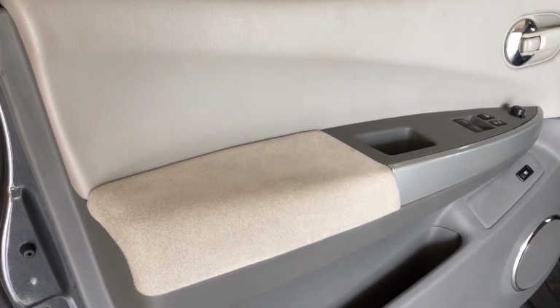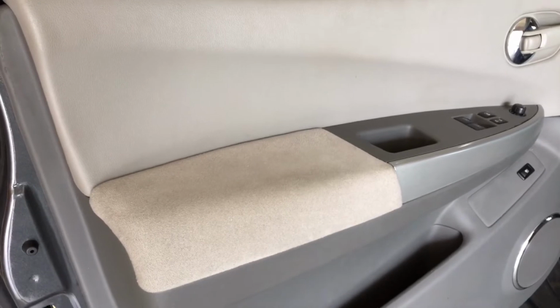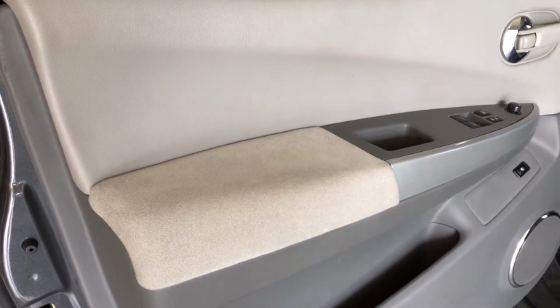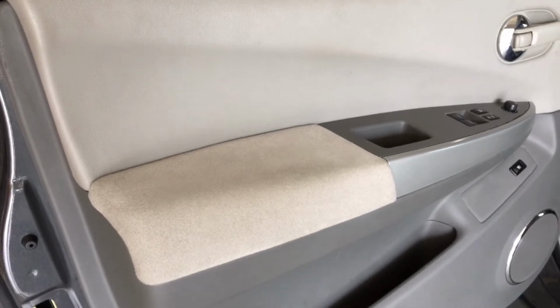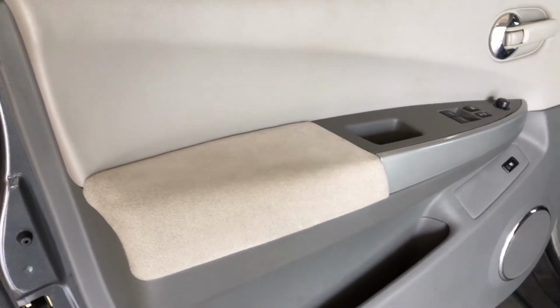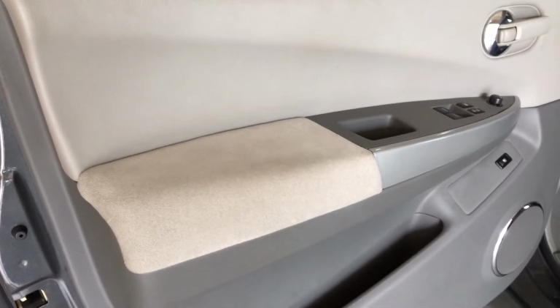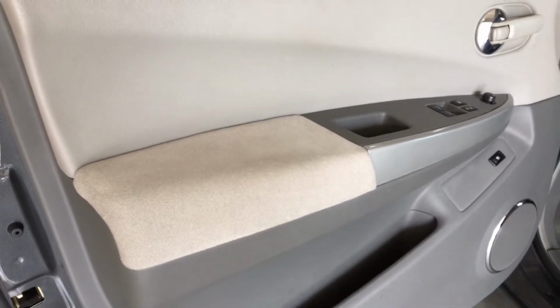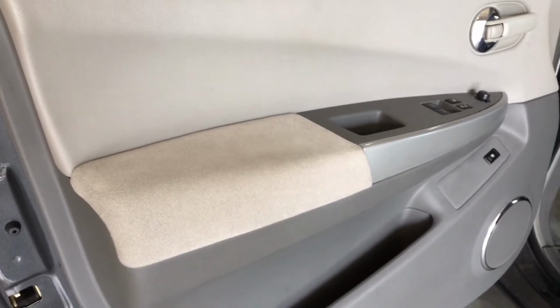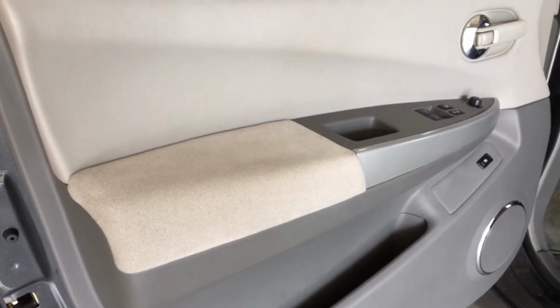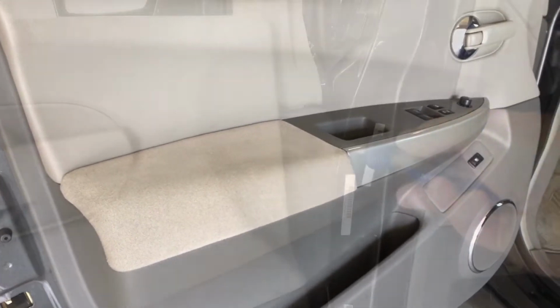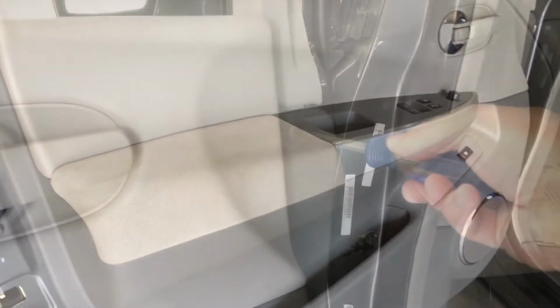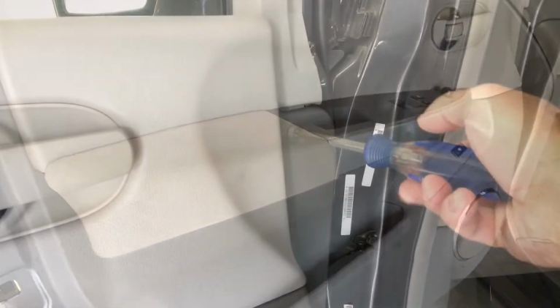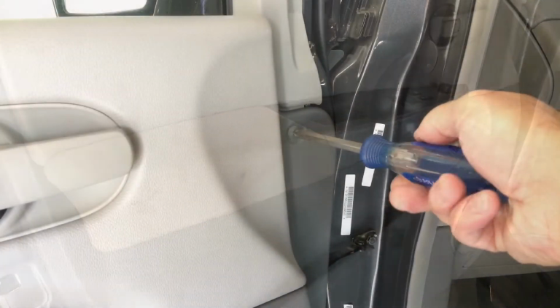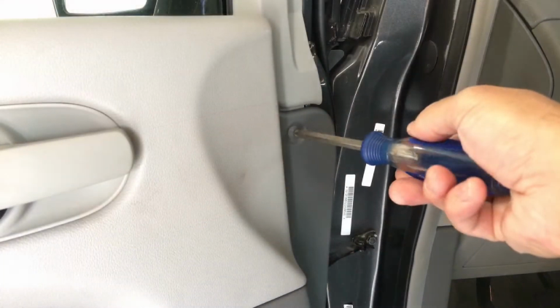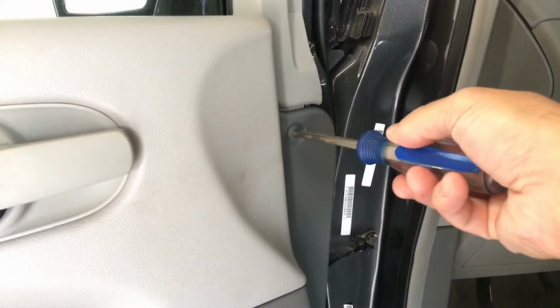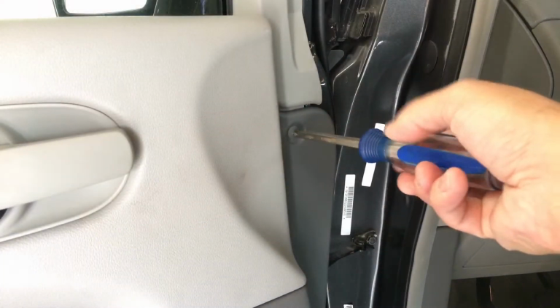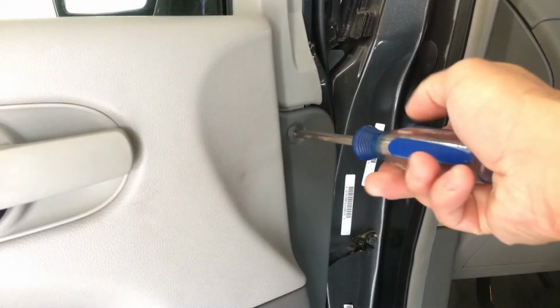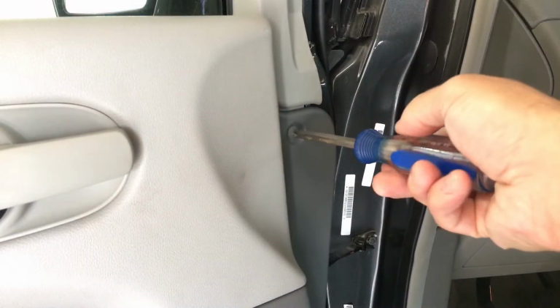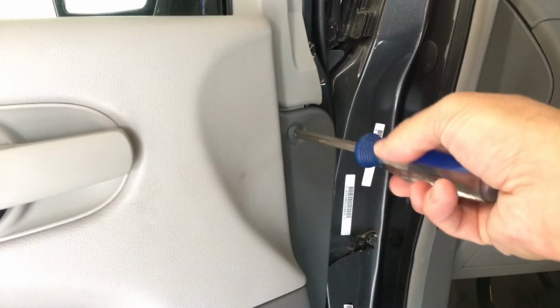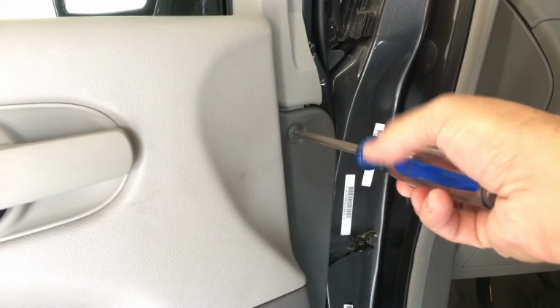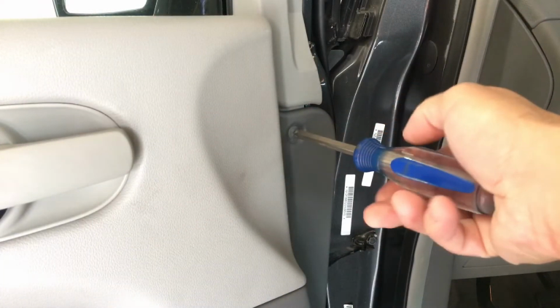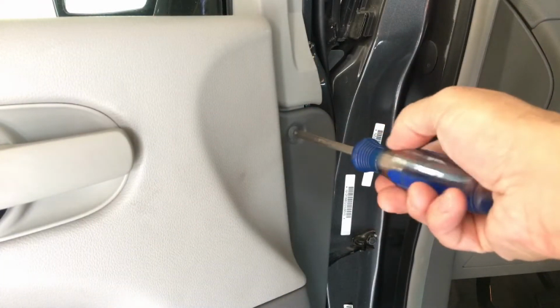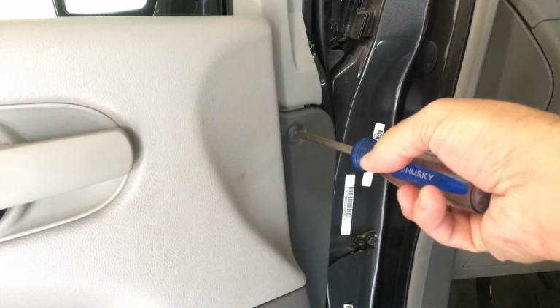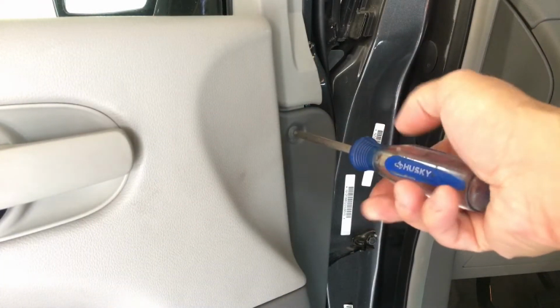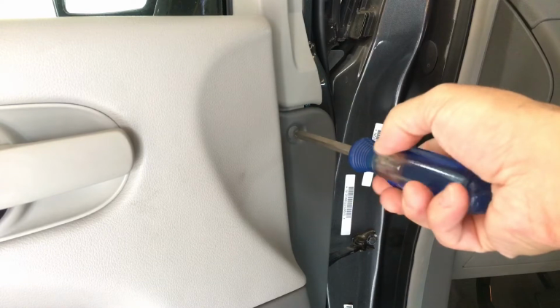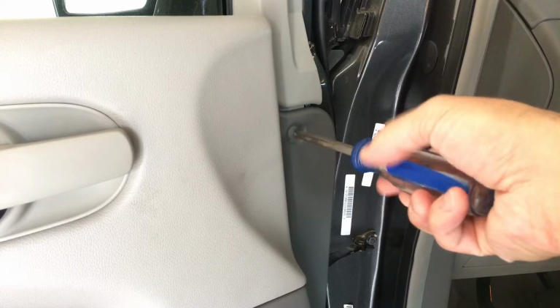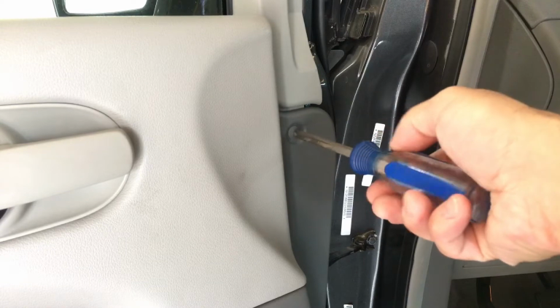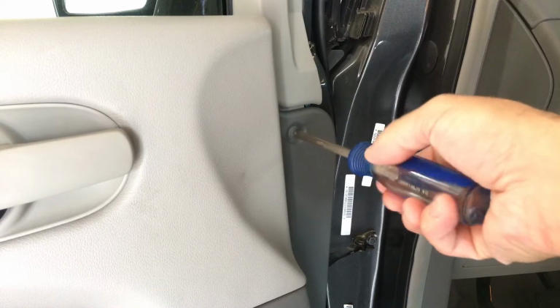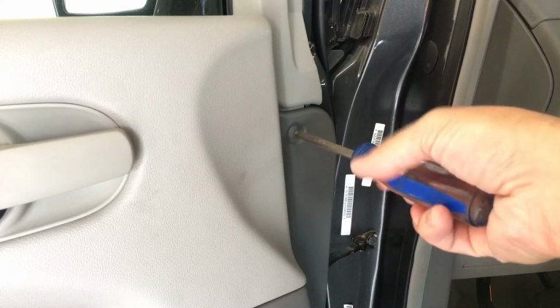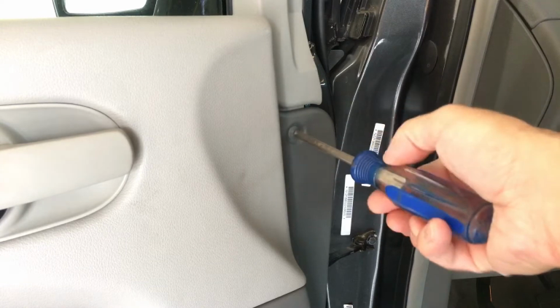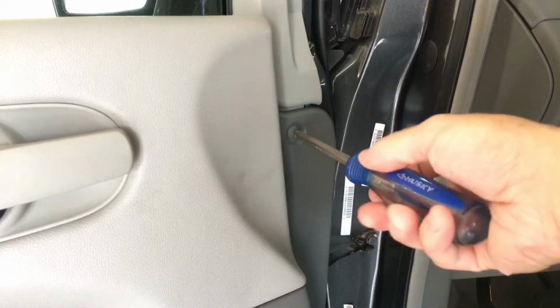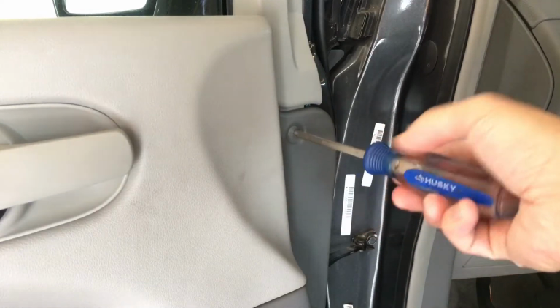Once we get those screws off, I'll show you how to pull the door up off those clips and then remove it. First, gently remove this plastic clip and pull that out.